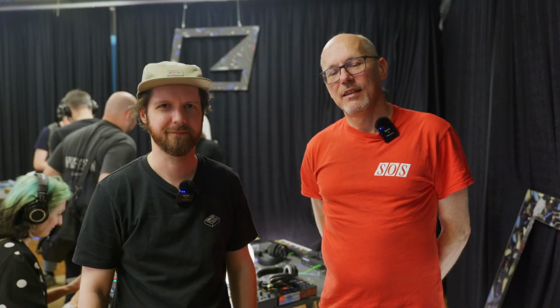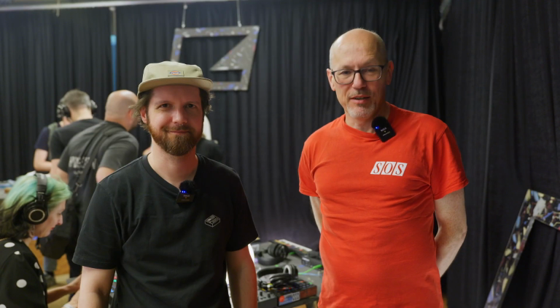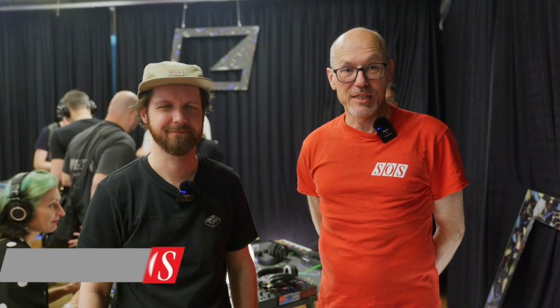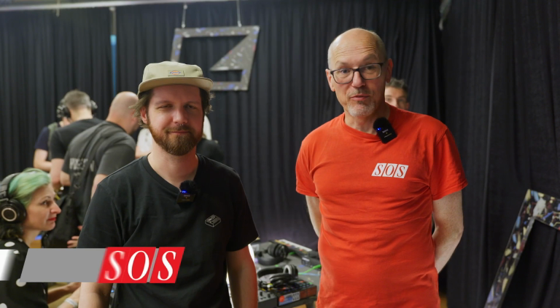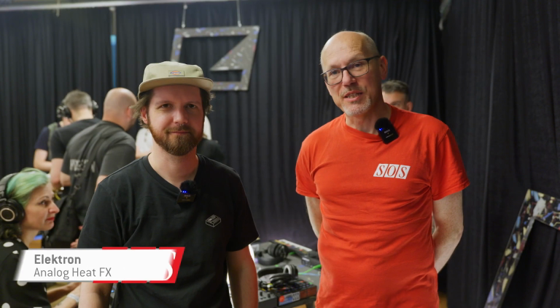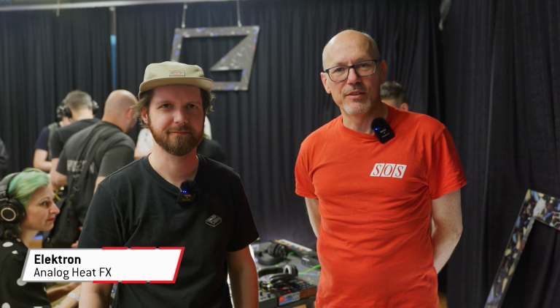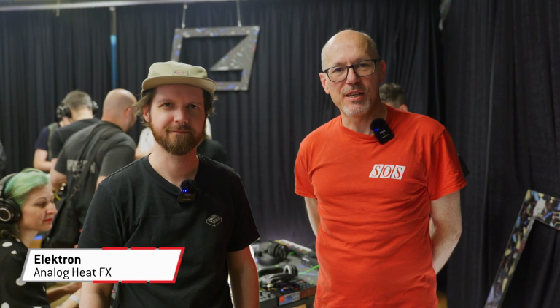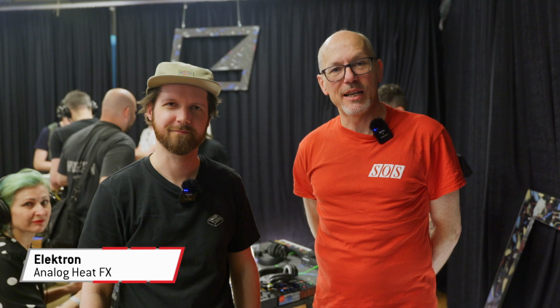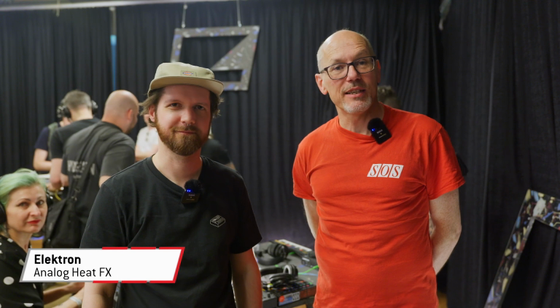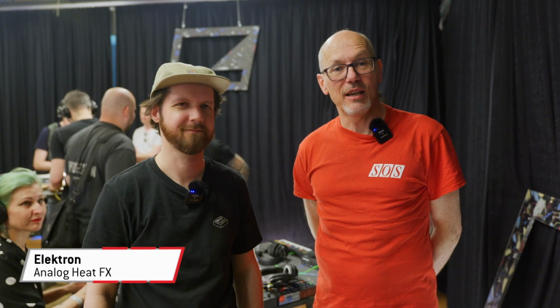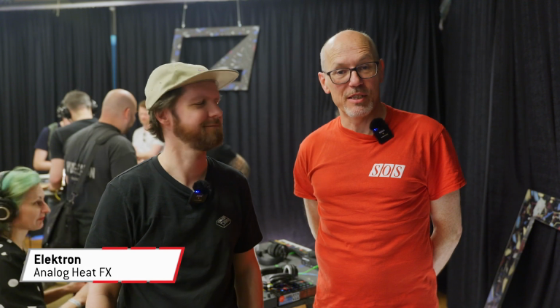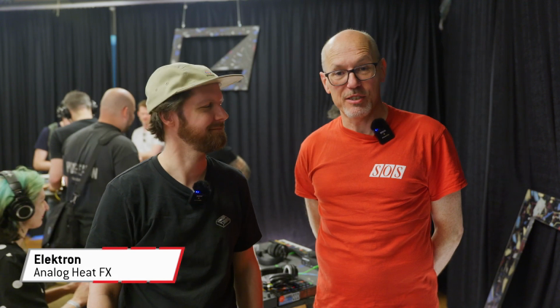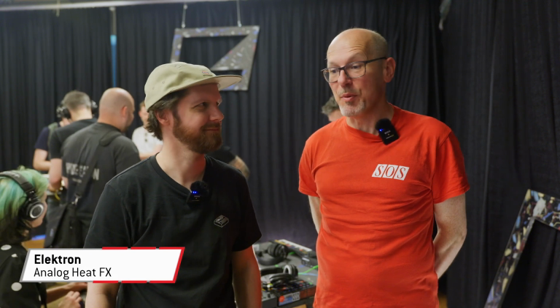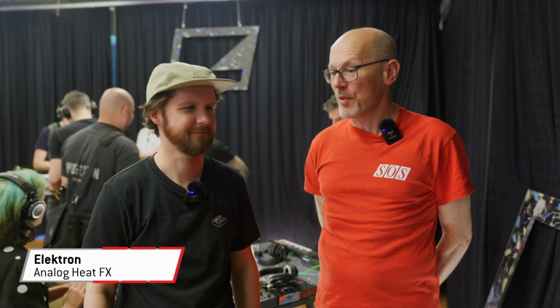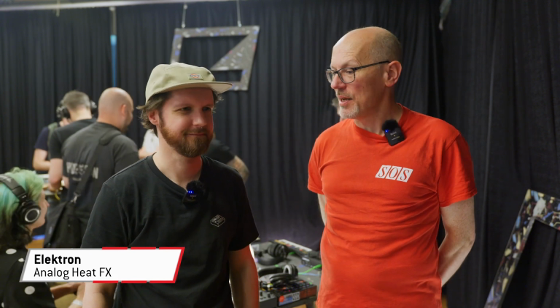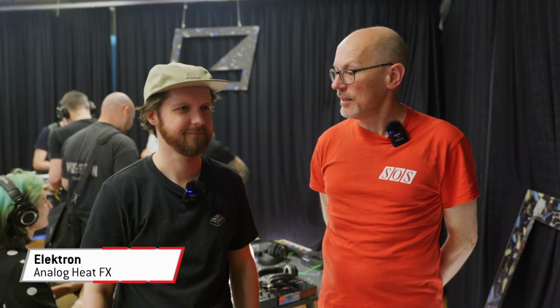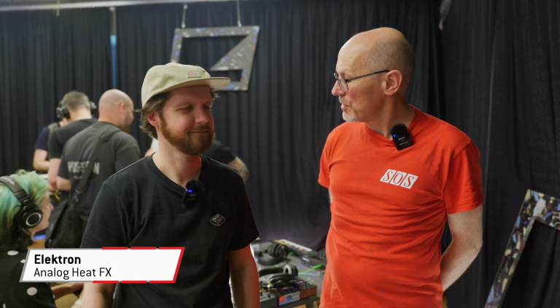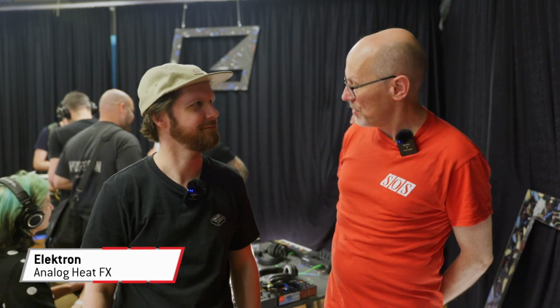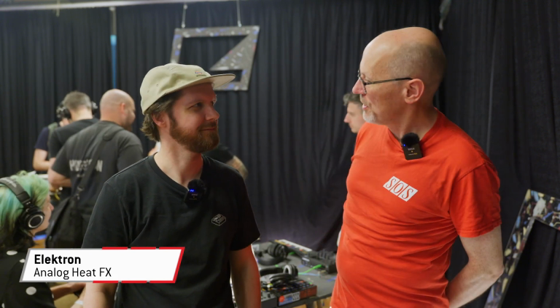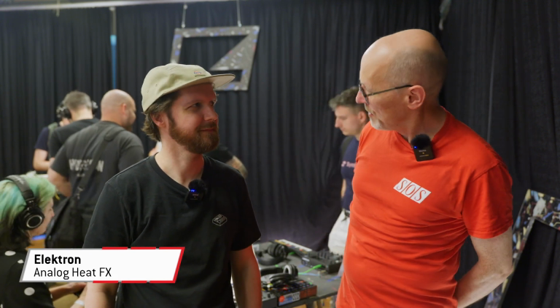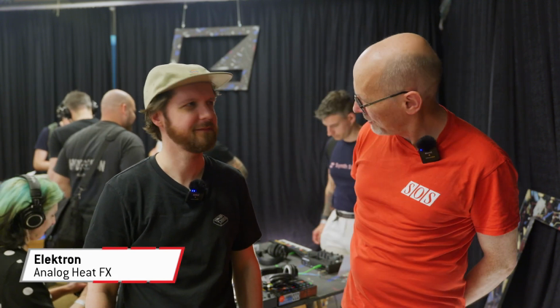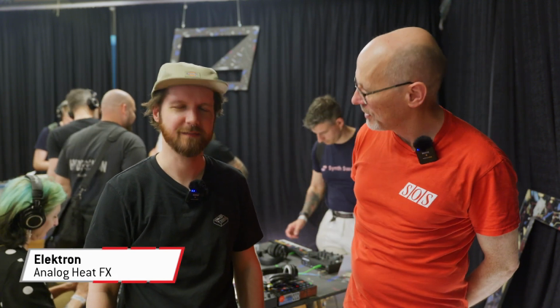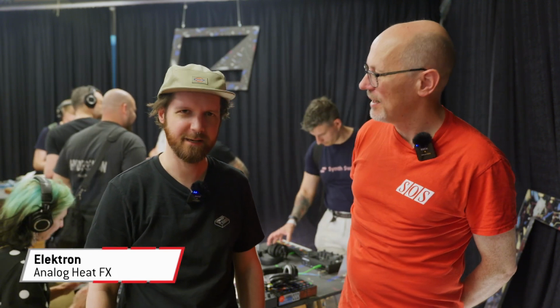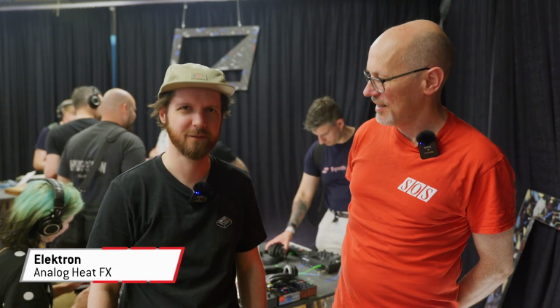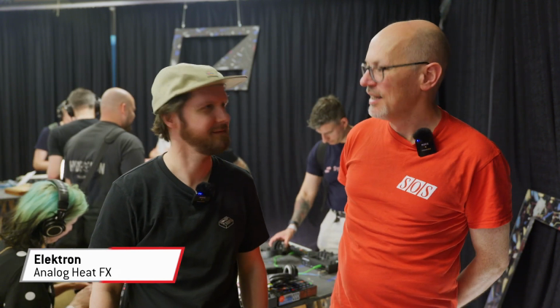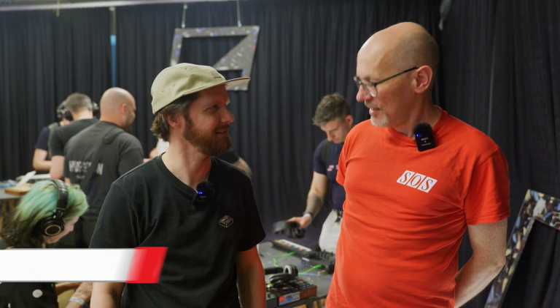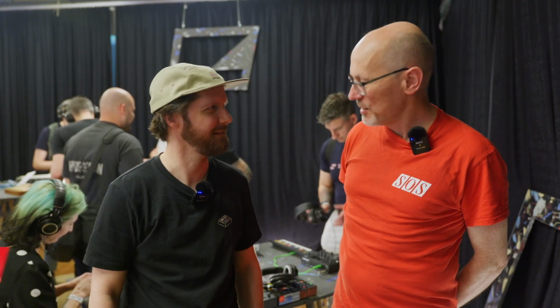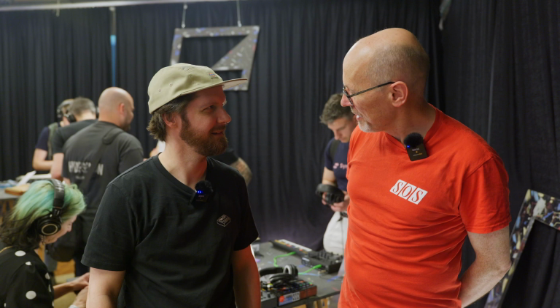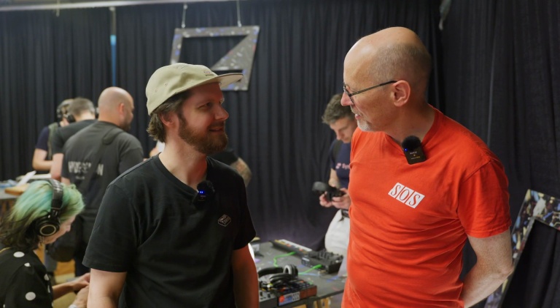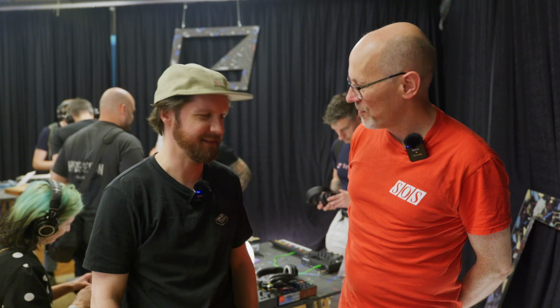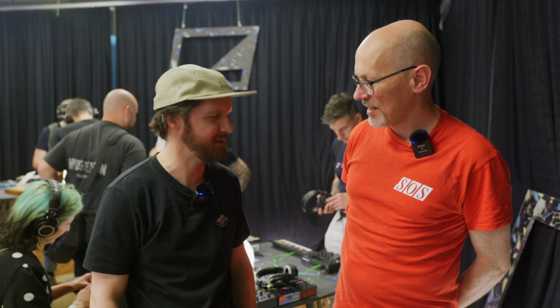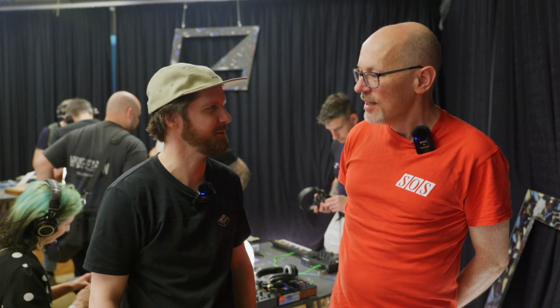Hello, I'm Sam from Sound on Sound magazine. I'm at Superbooth in Berlin. I'm with Jean-Michel from Elektron. Hello. Nice to meet you. Nice to meet you too.